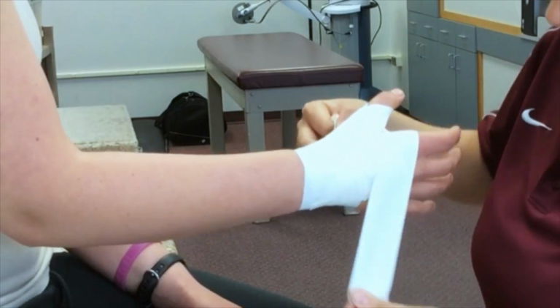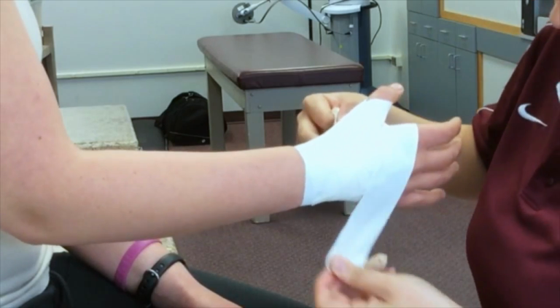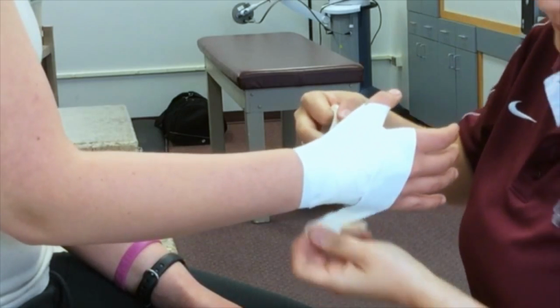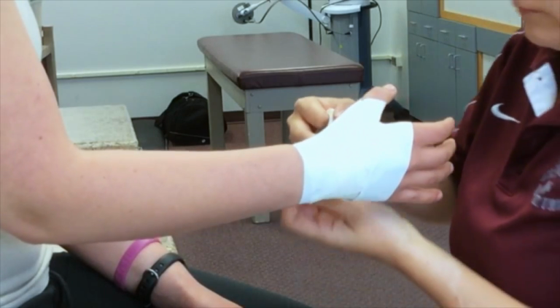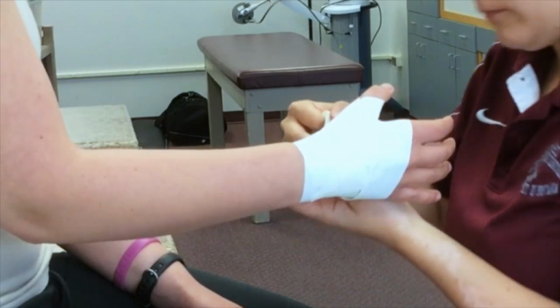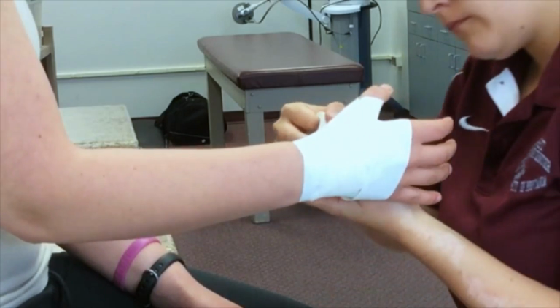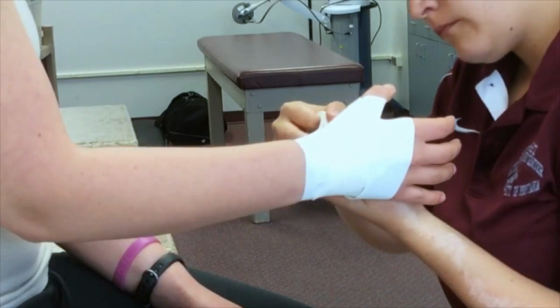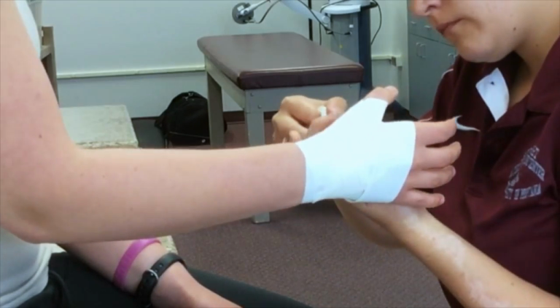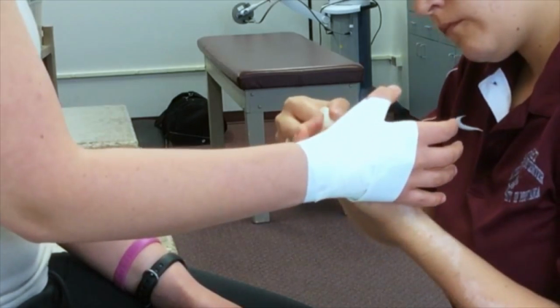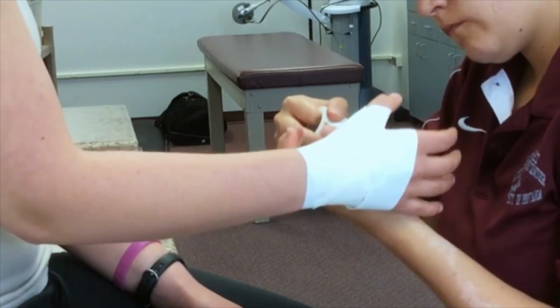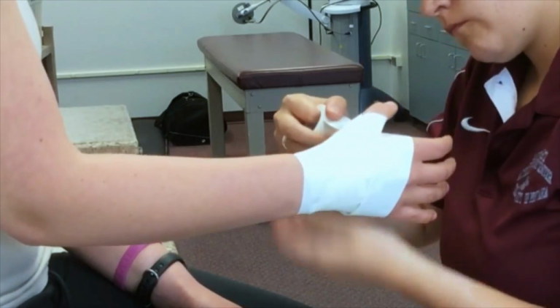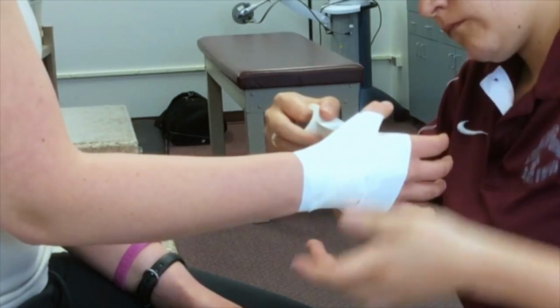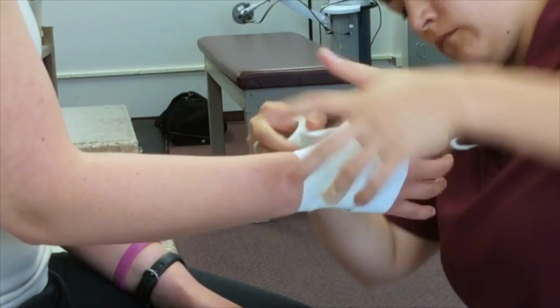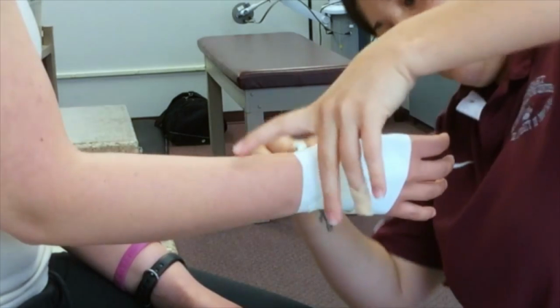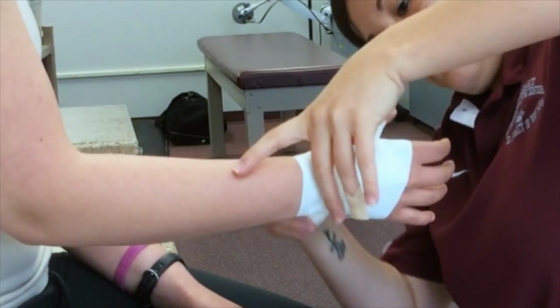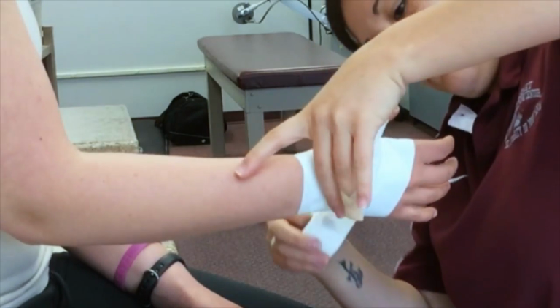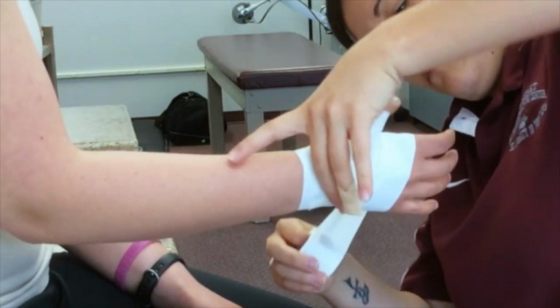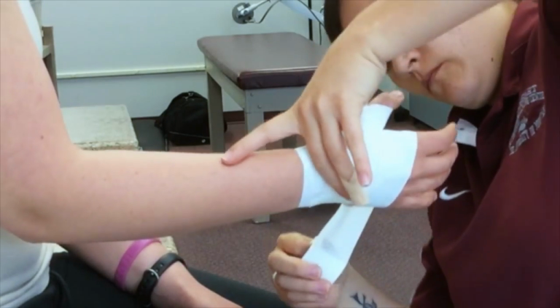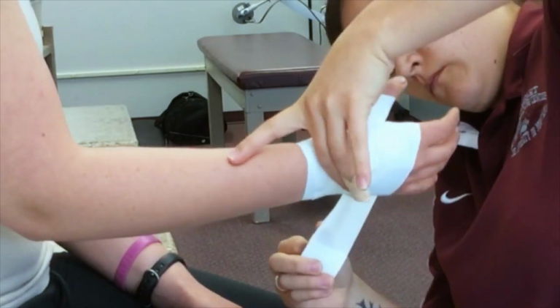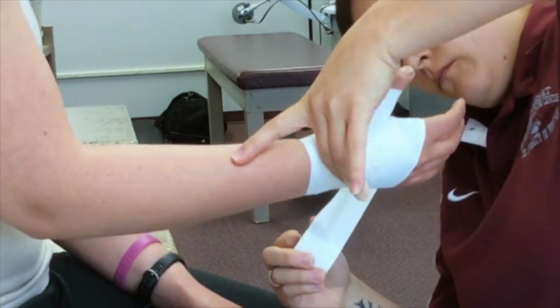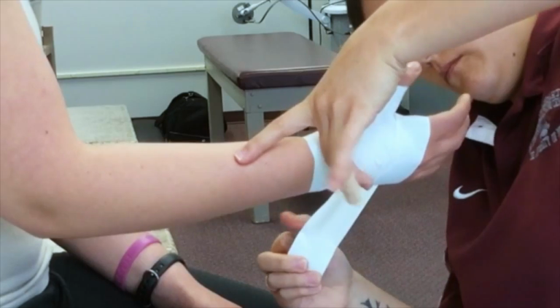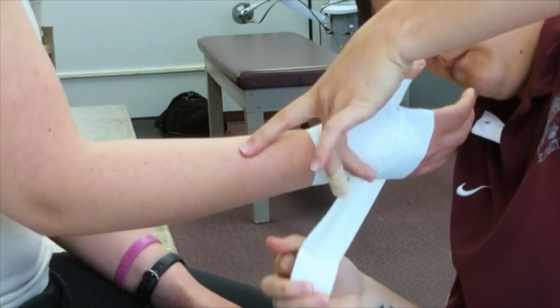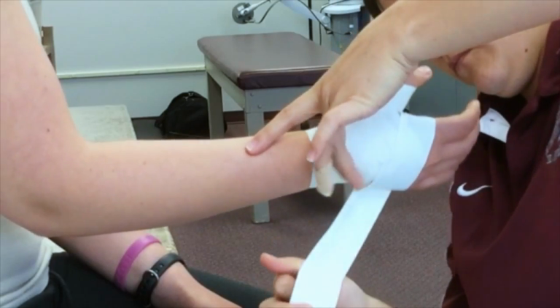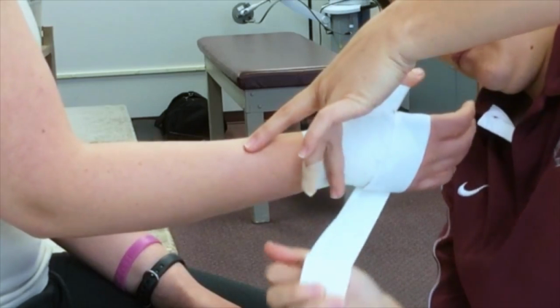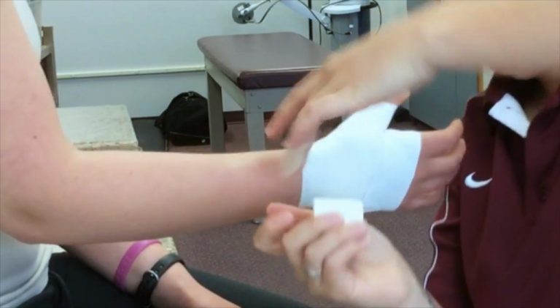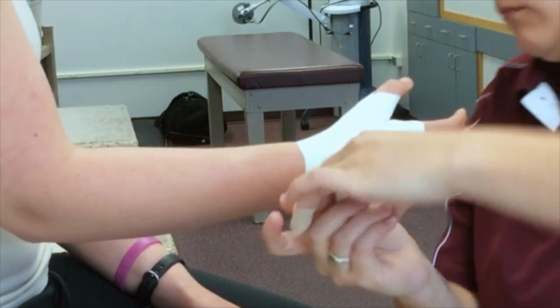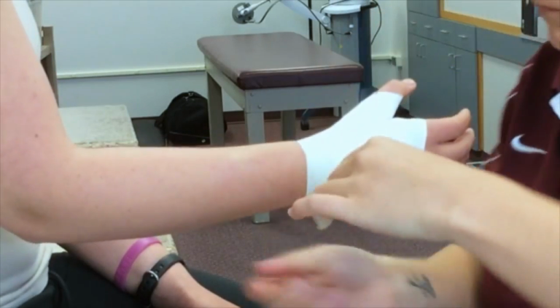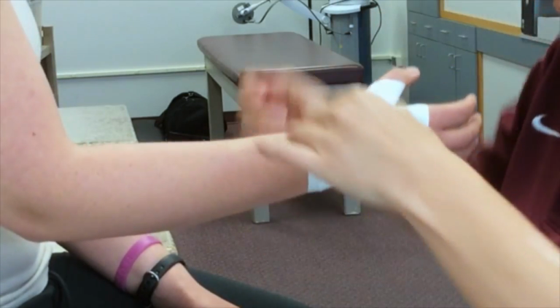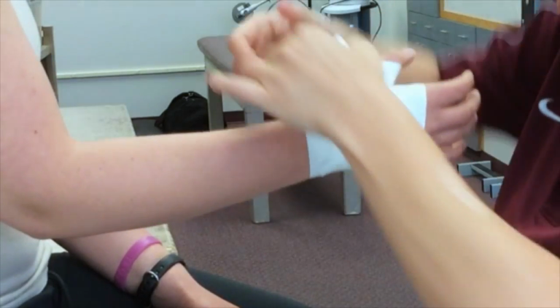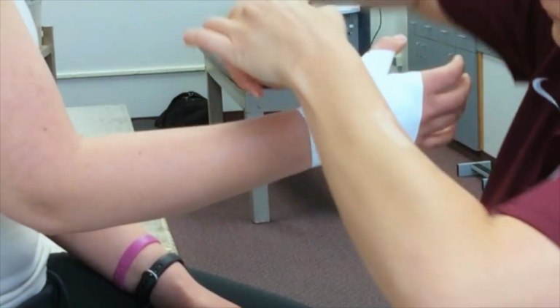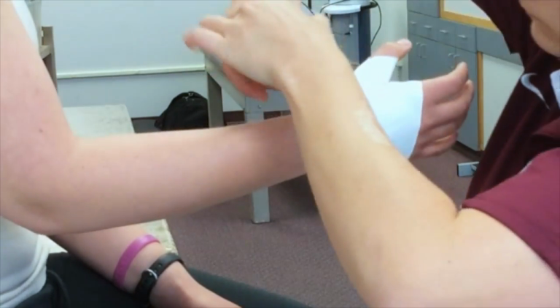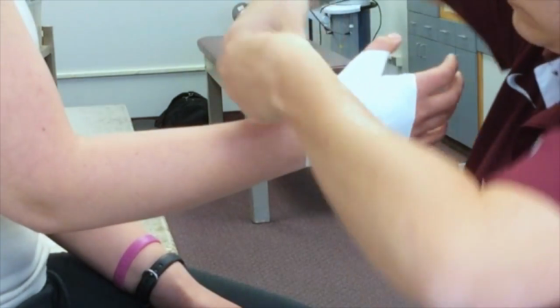Cover the loose ends through the hand and around the wrist to finish.